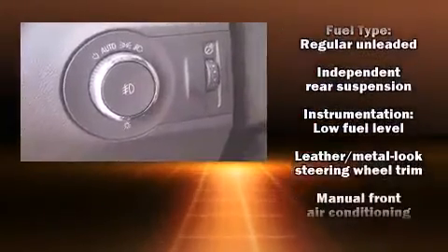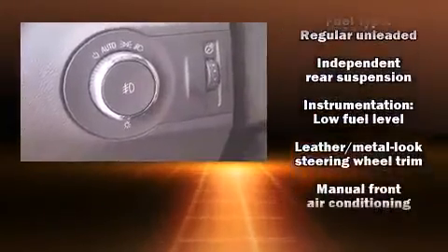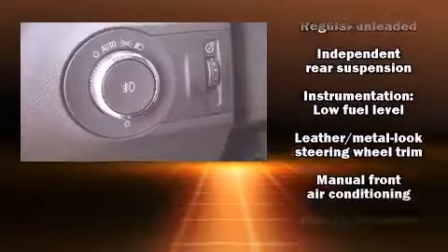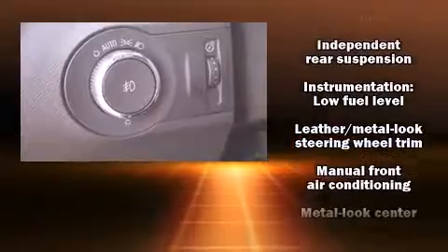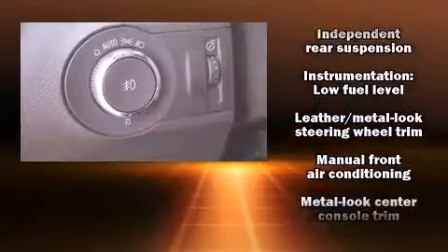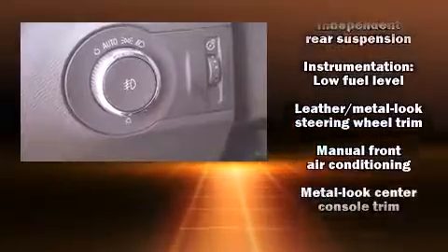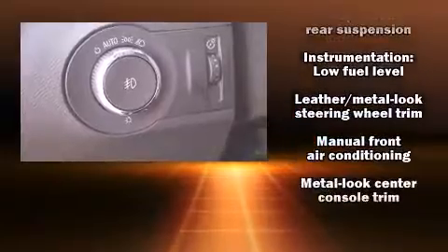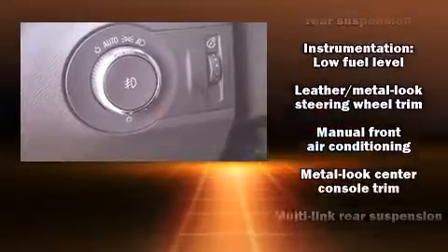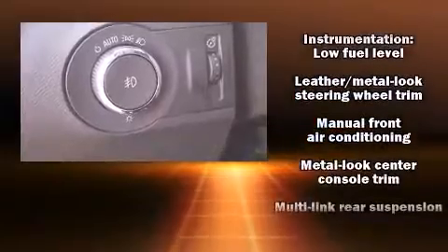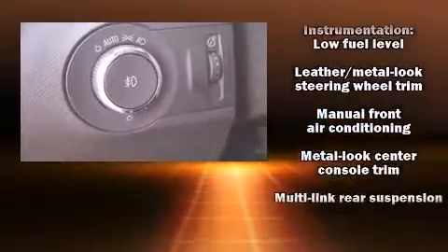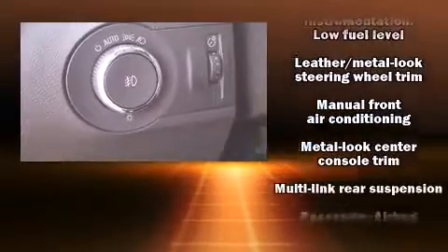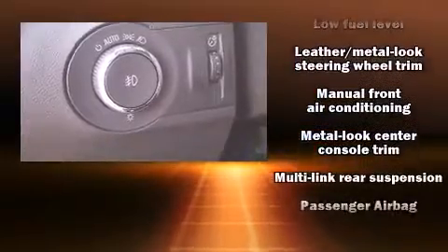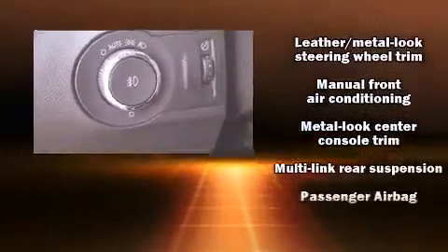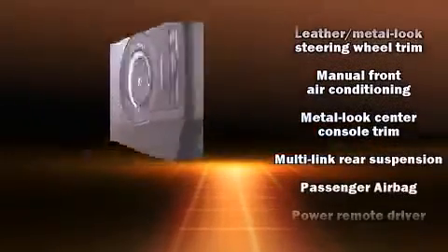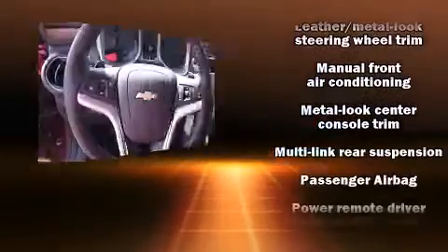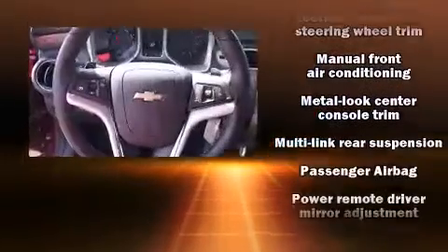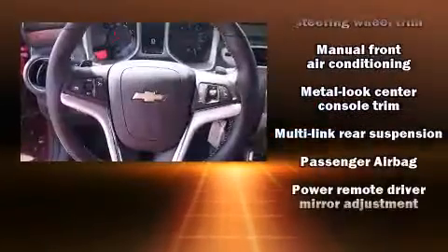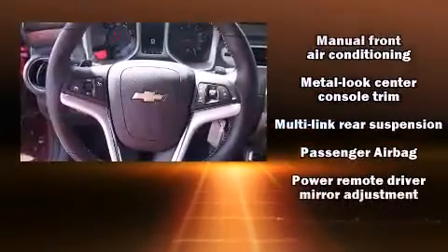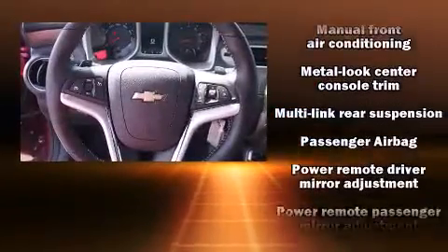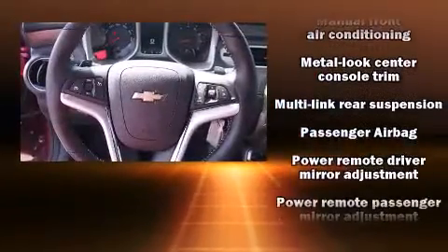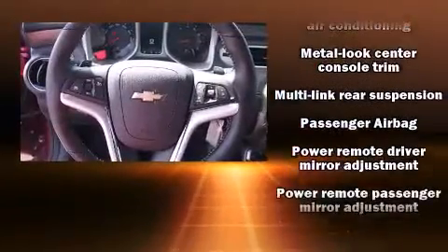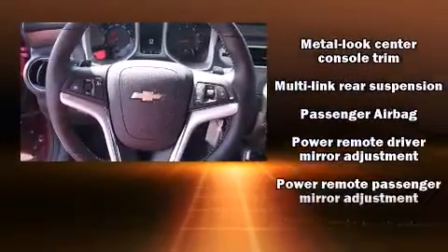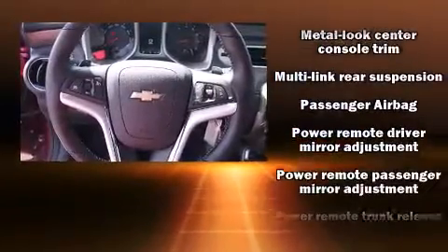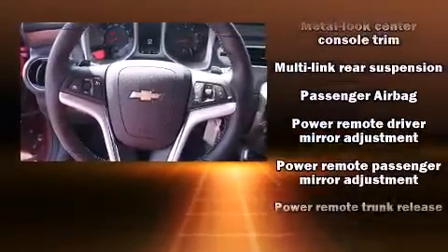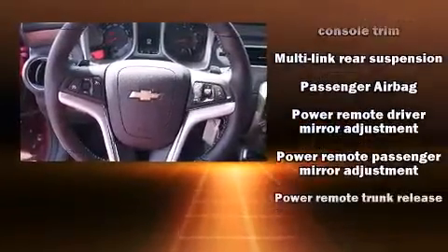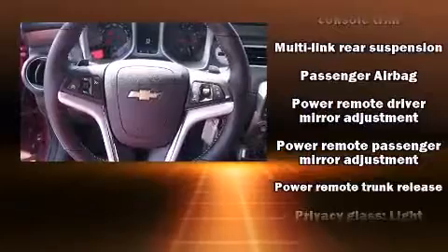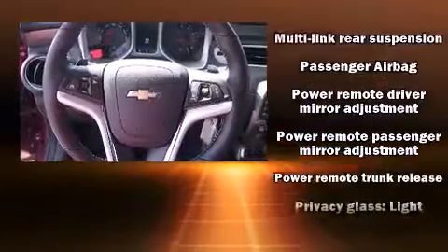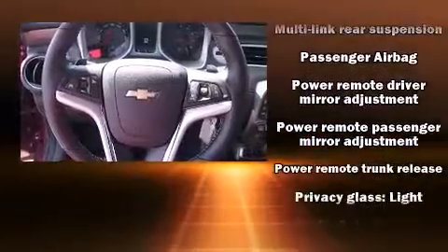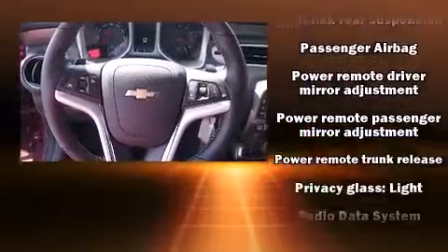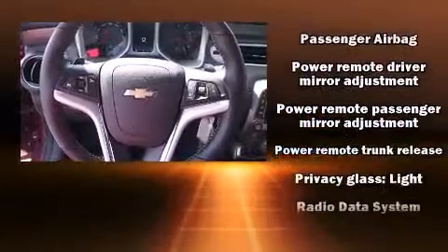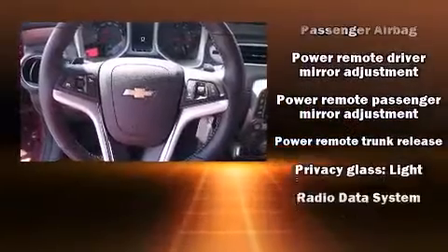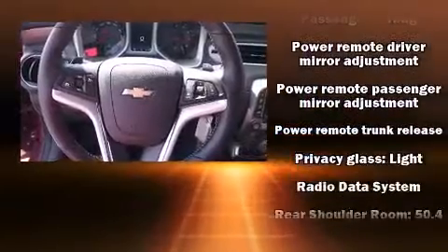Audio features include an AM-FM radio and nine speakers, providing excellent sound throughout the cabin.